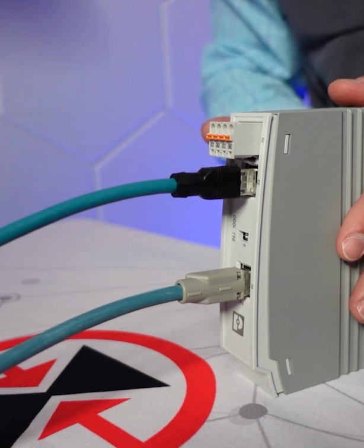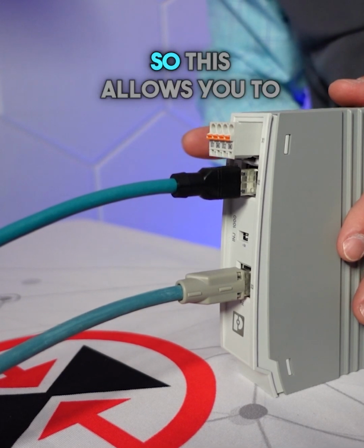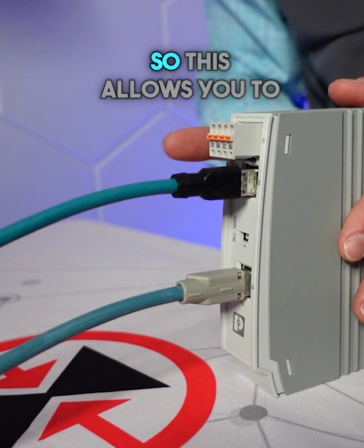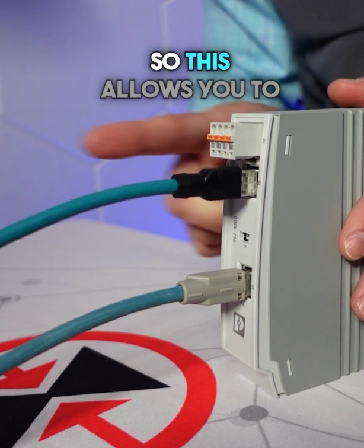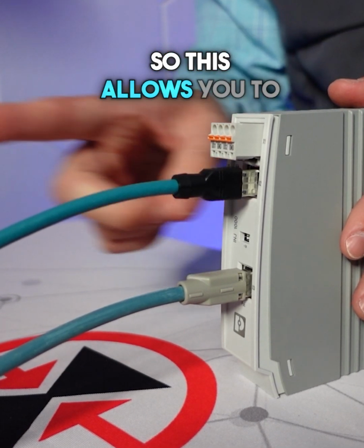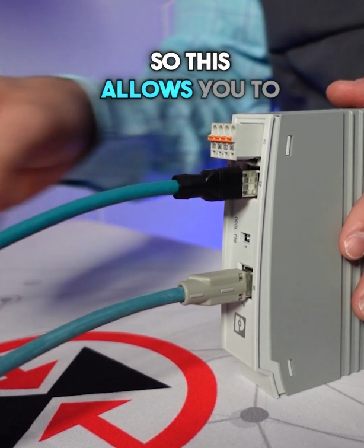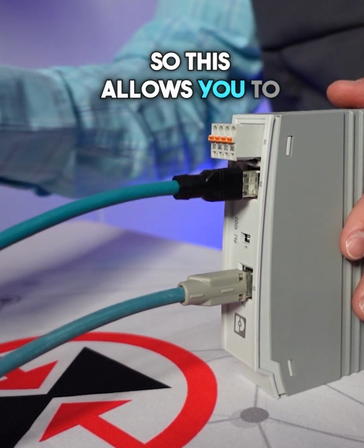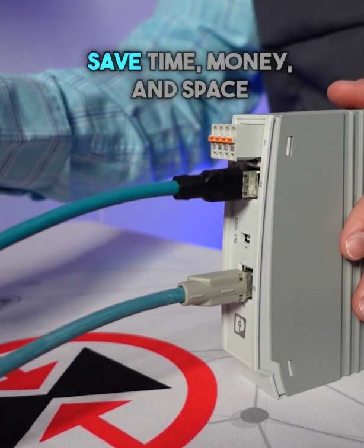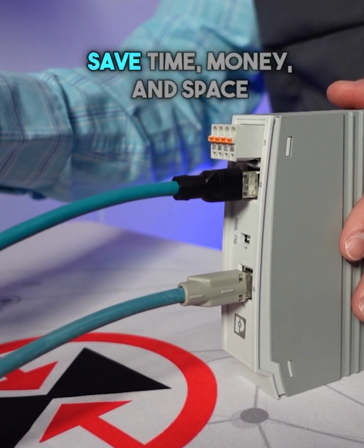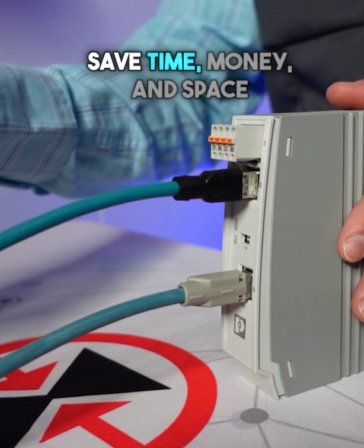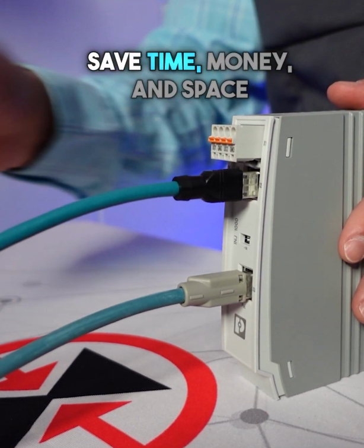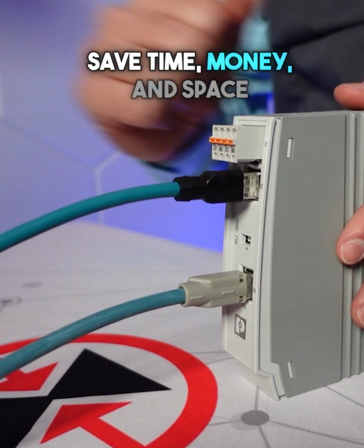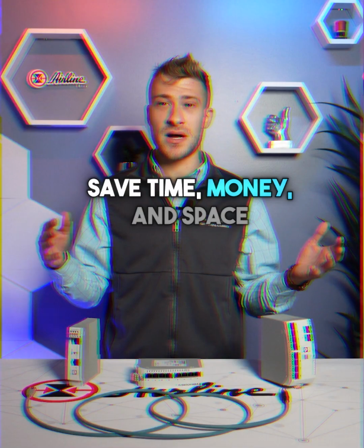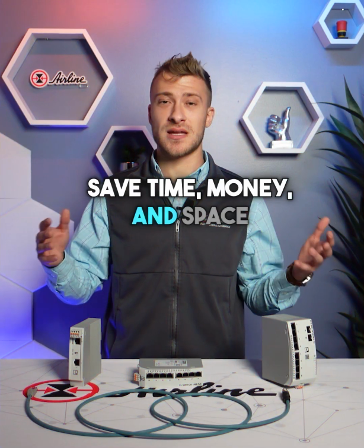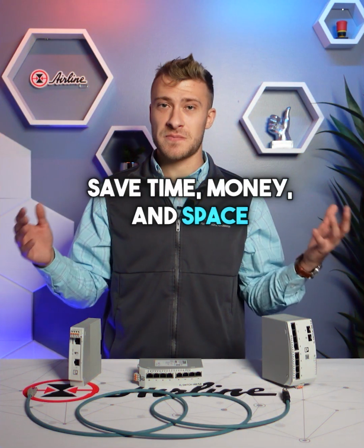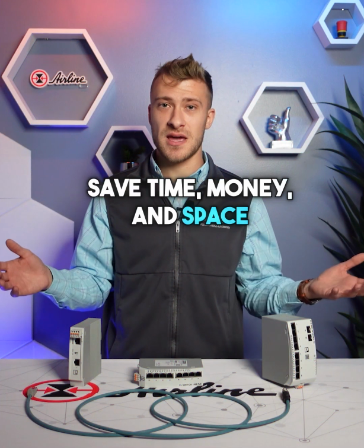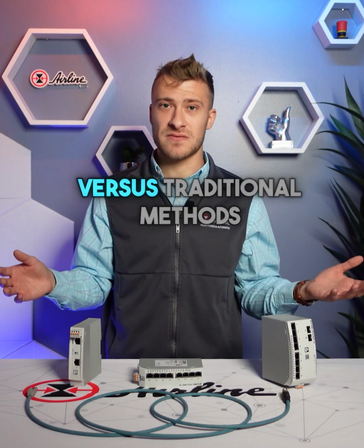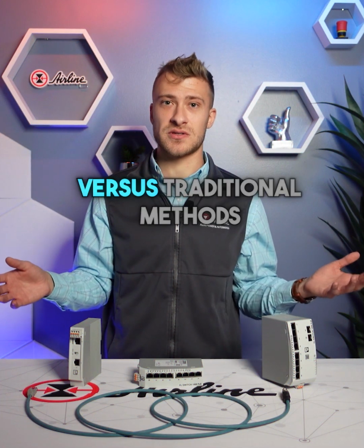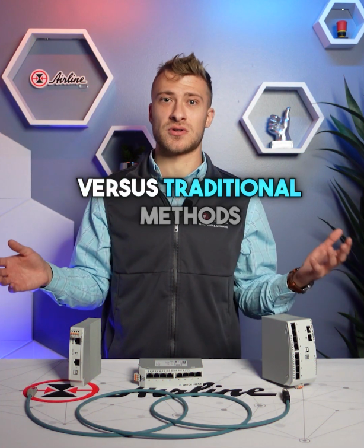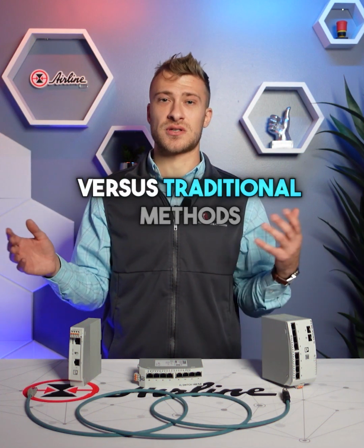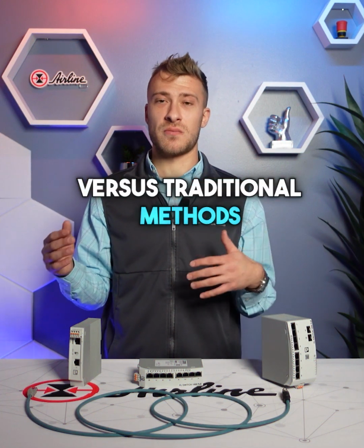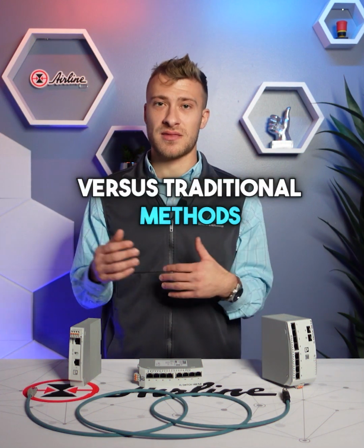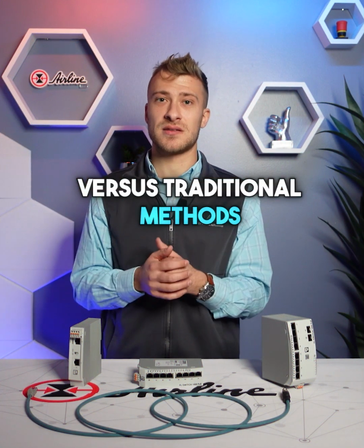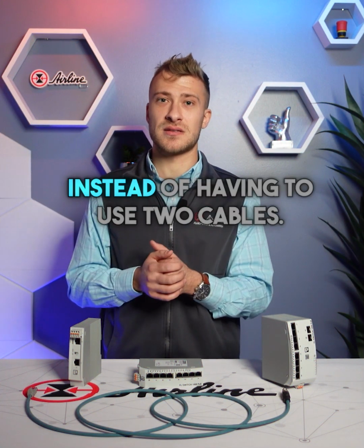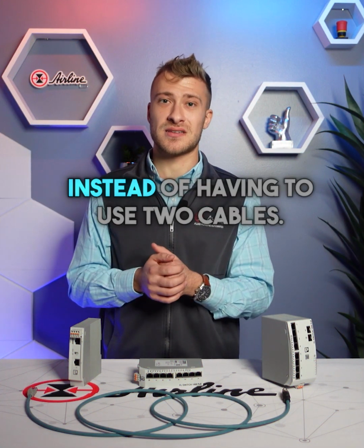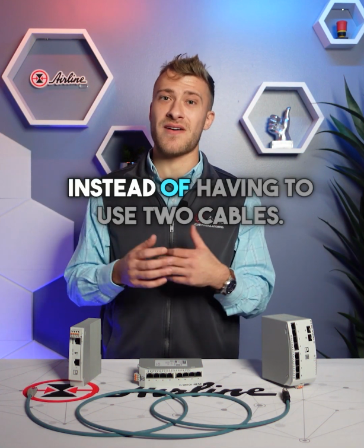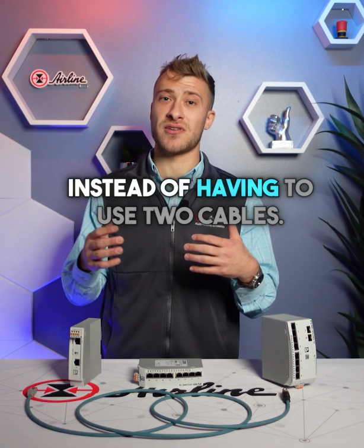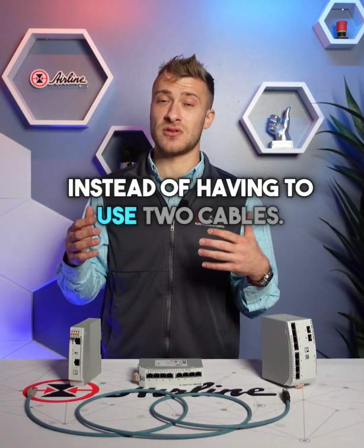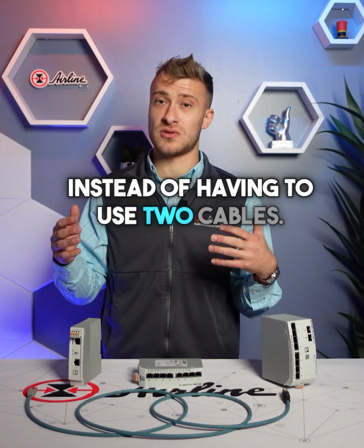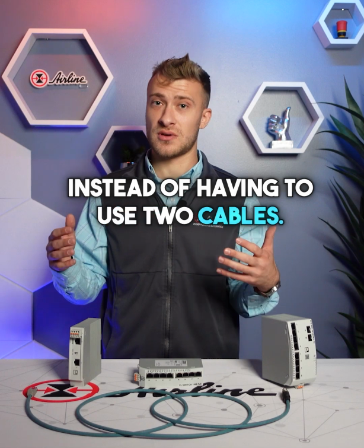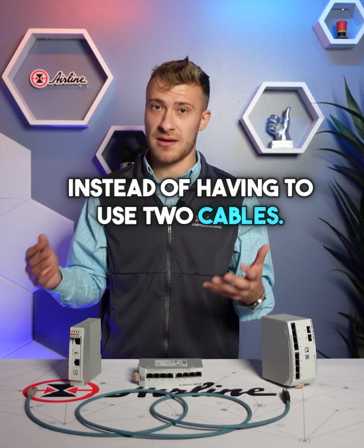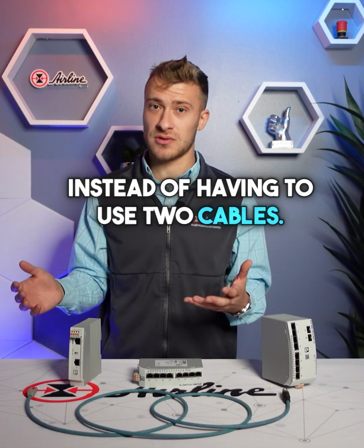This allows you to save time, money, and space versus traditional methods, instead of having to use two cables.